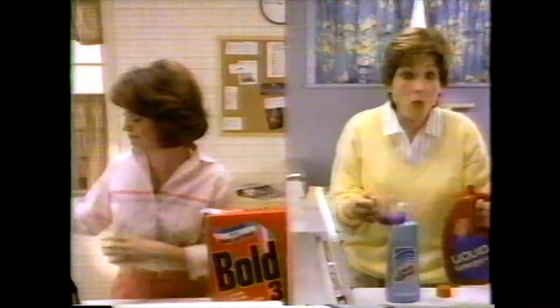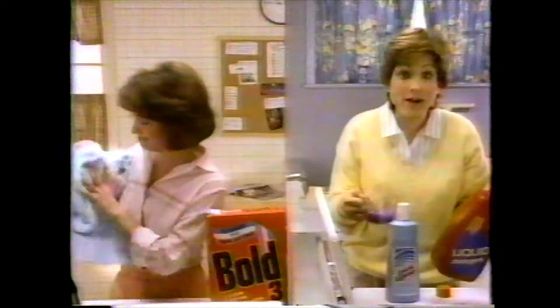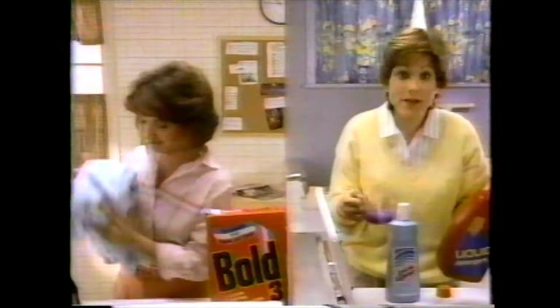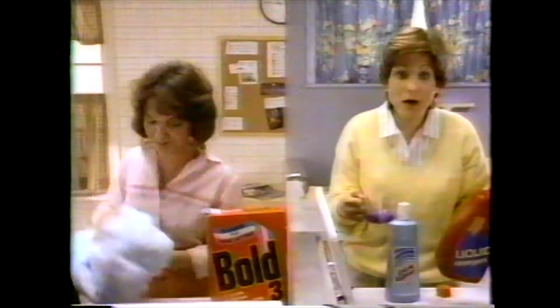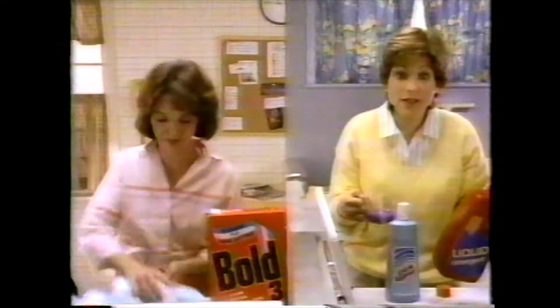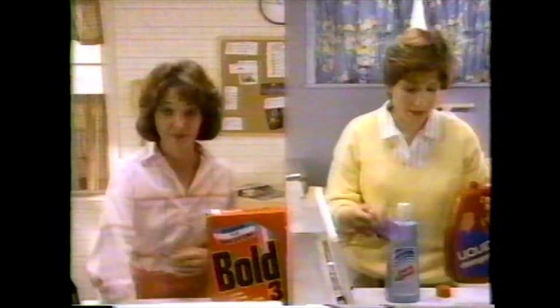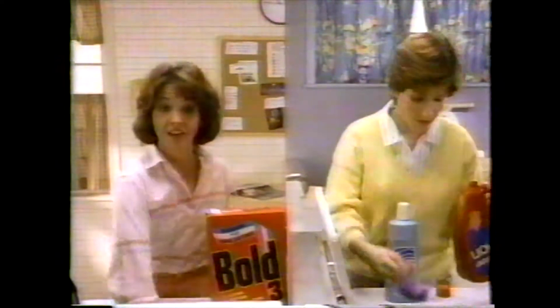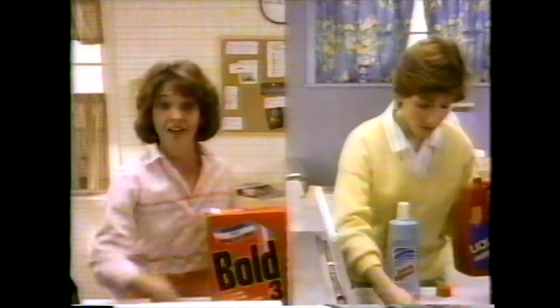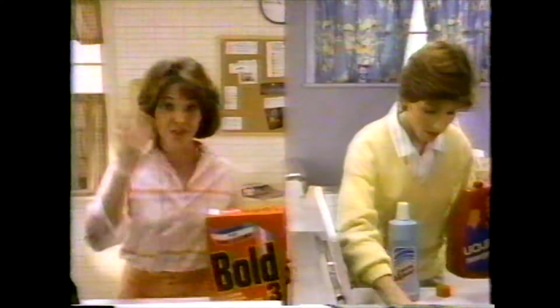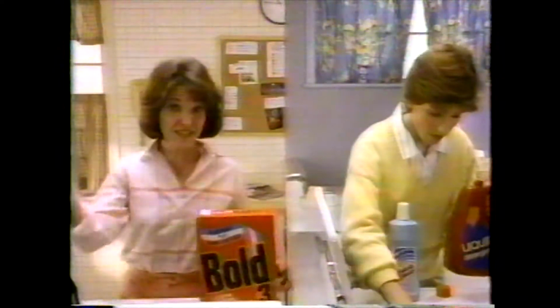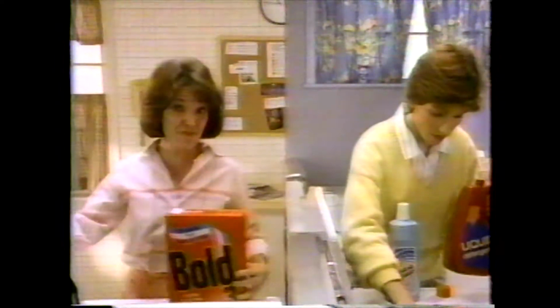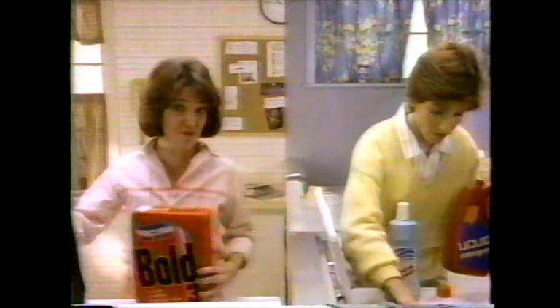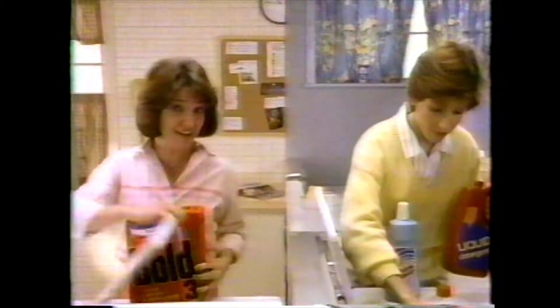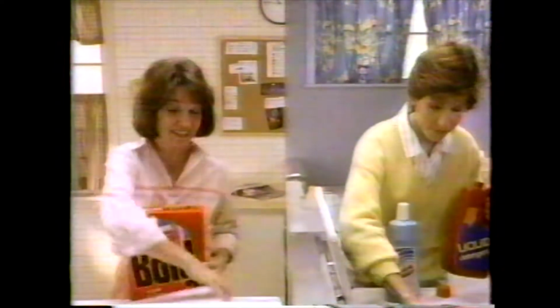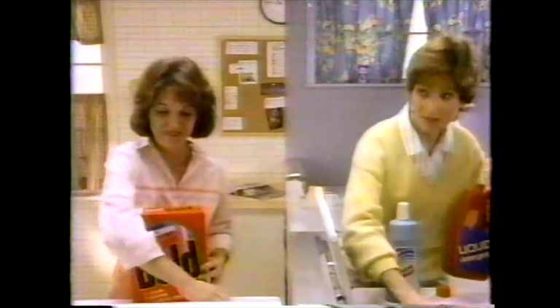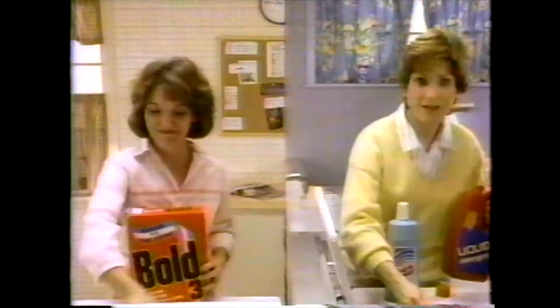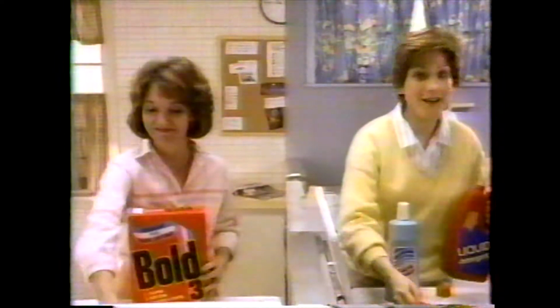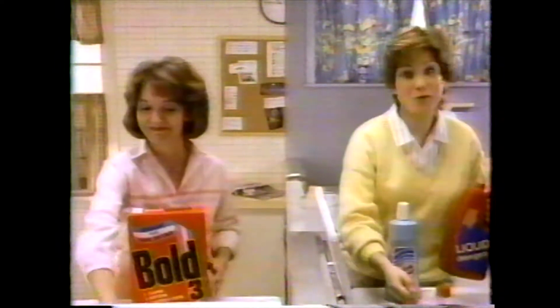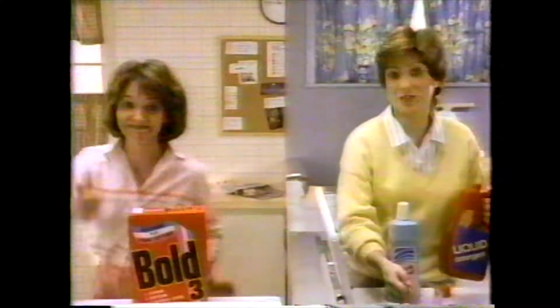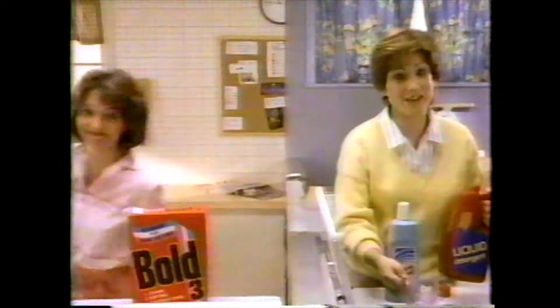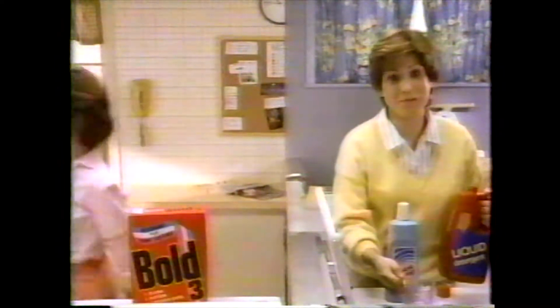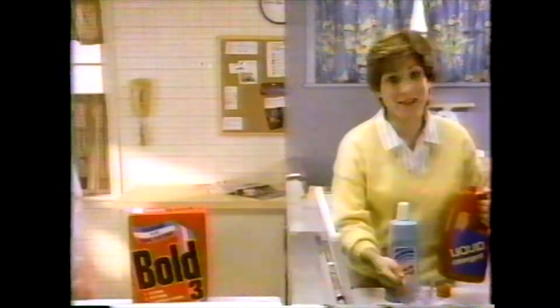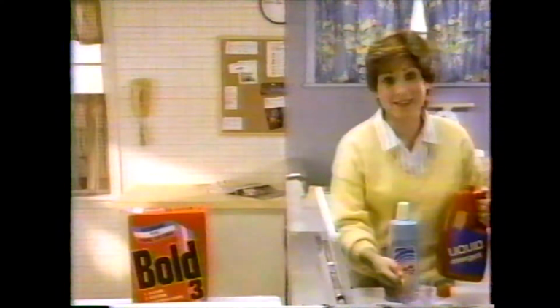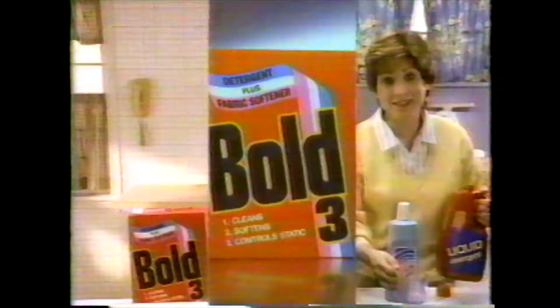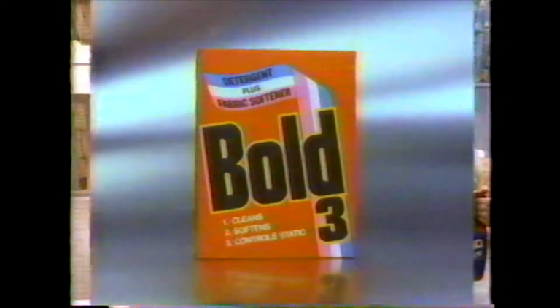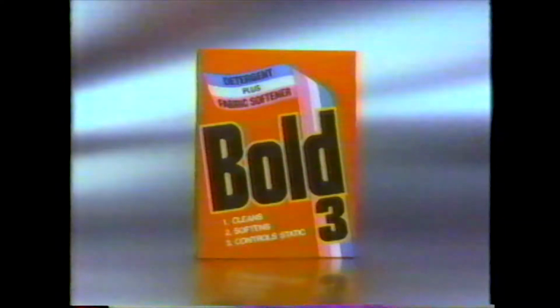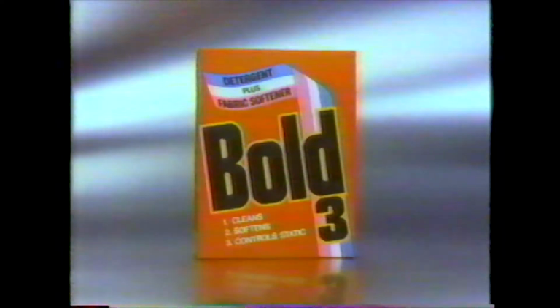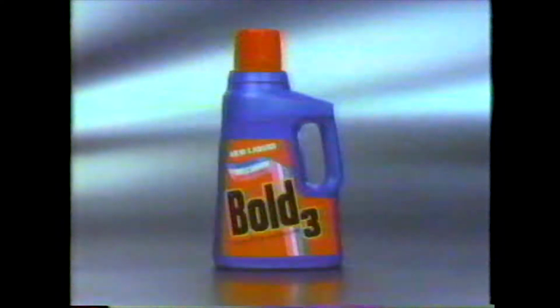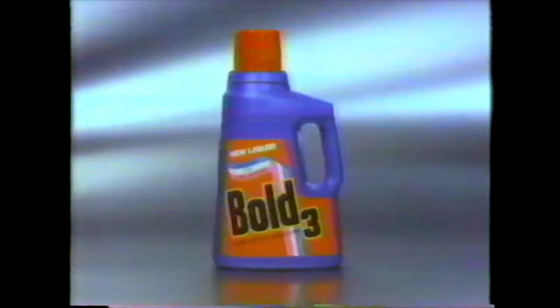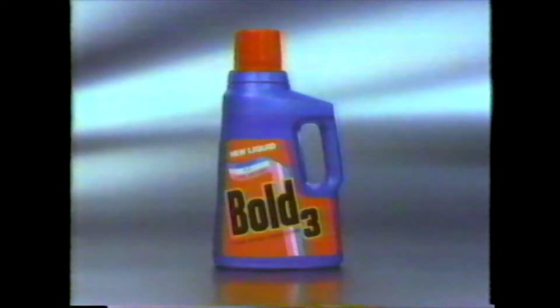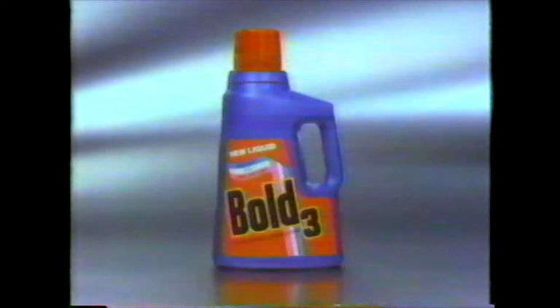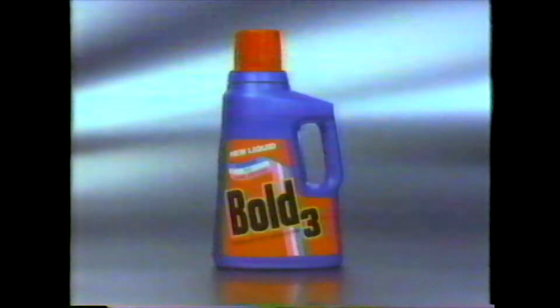Why don't they bottle it? Who needs separate products? I wish they'd bottle it. We heard you, and we bottled it.